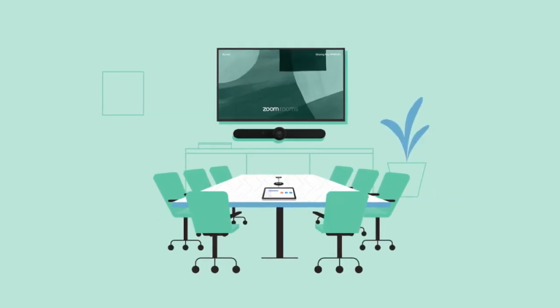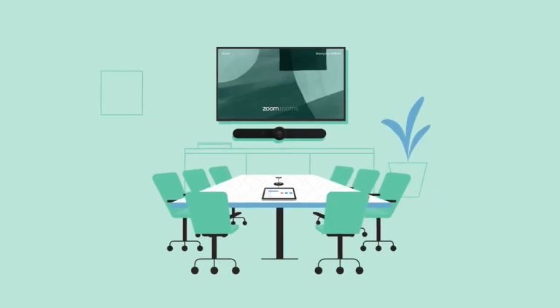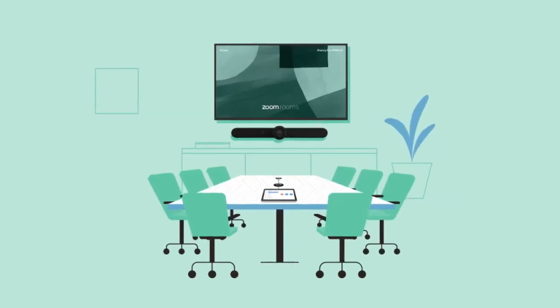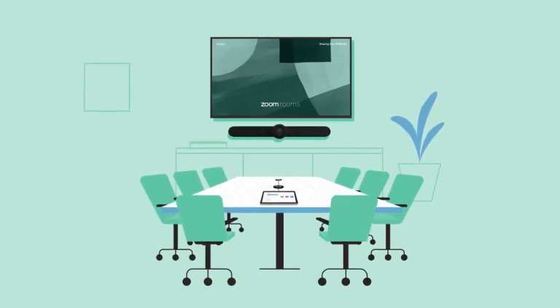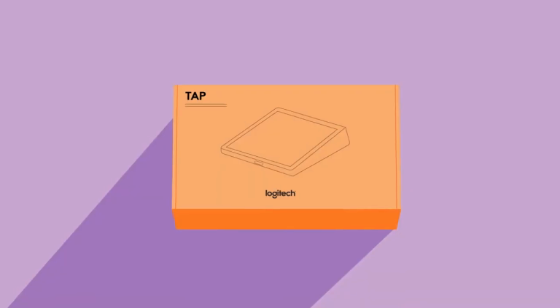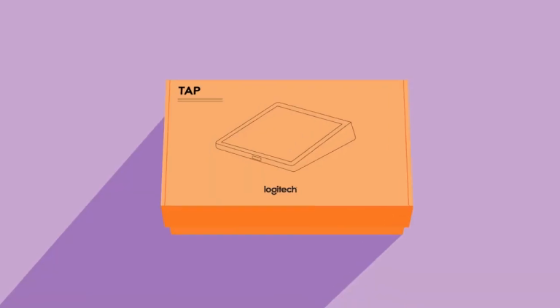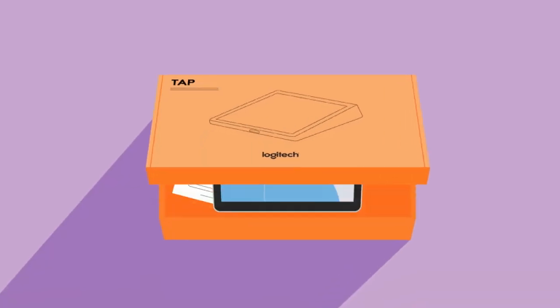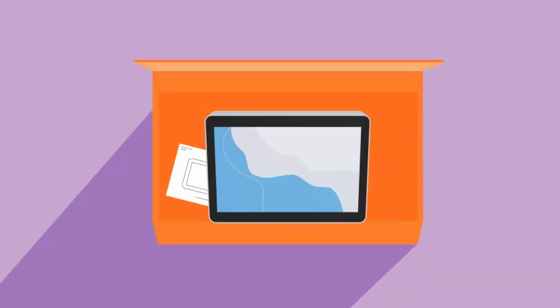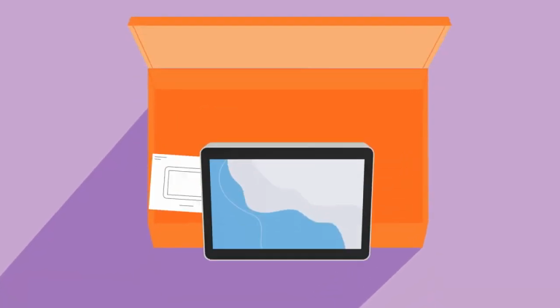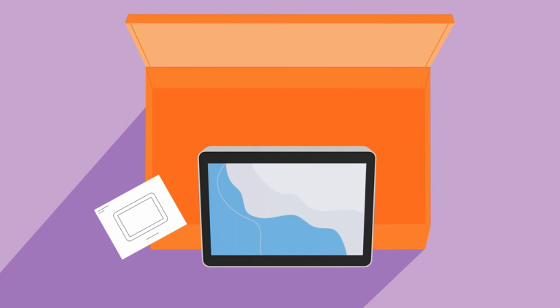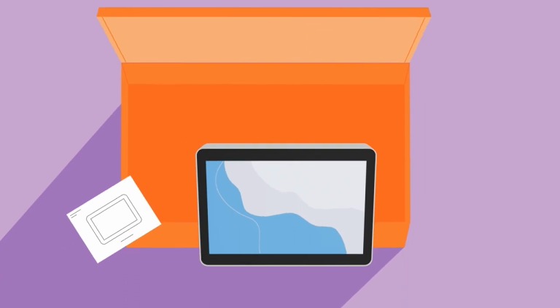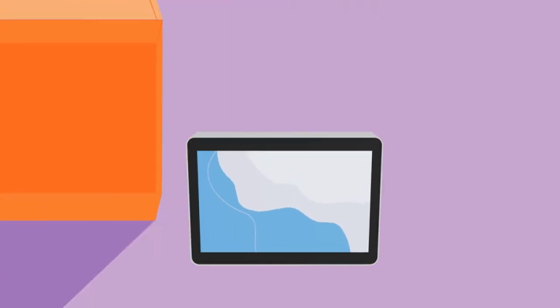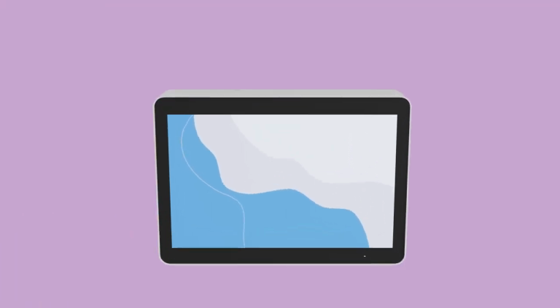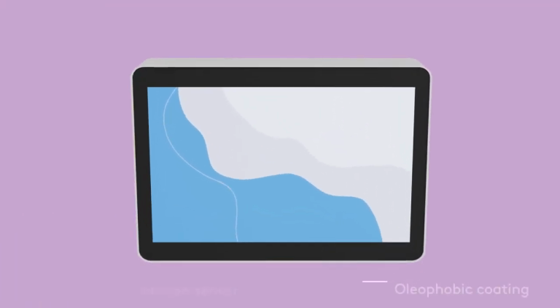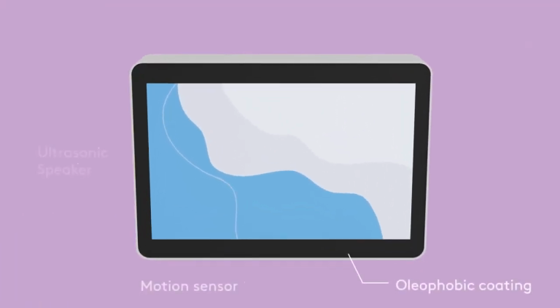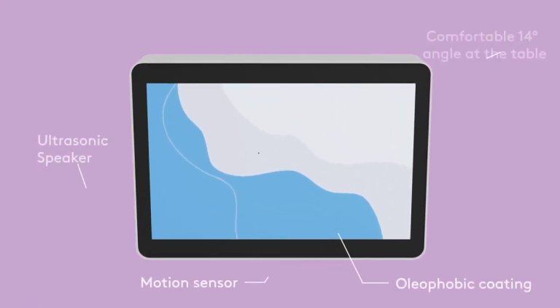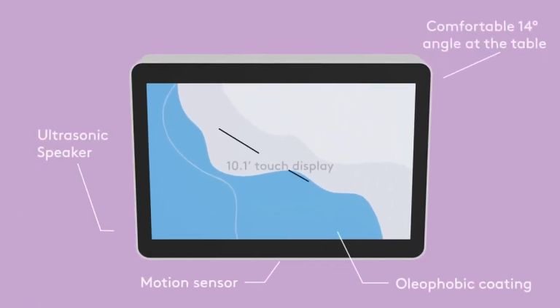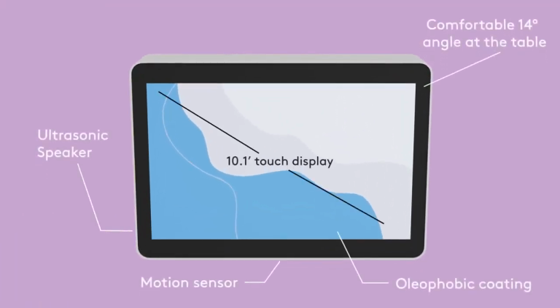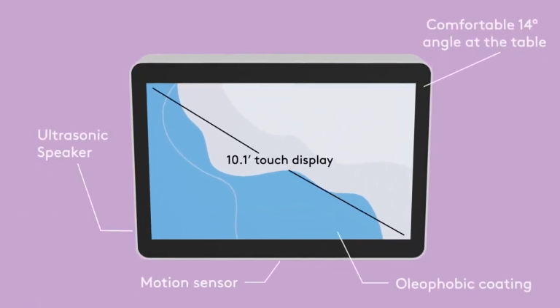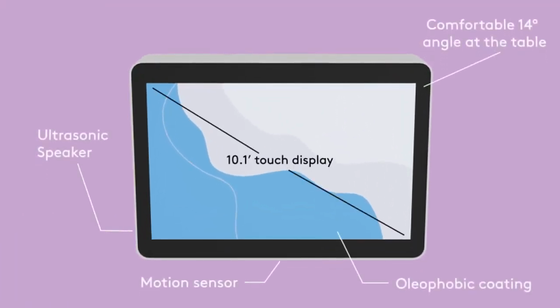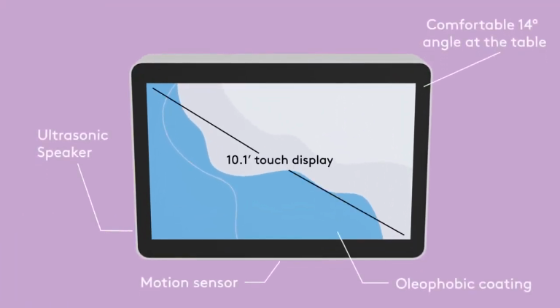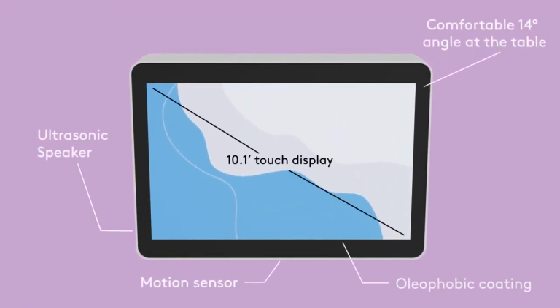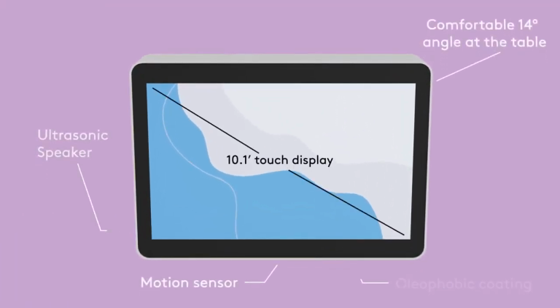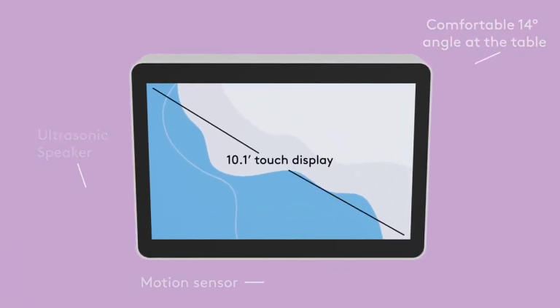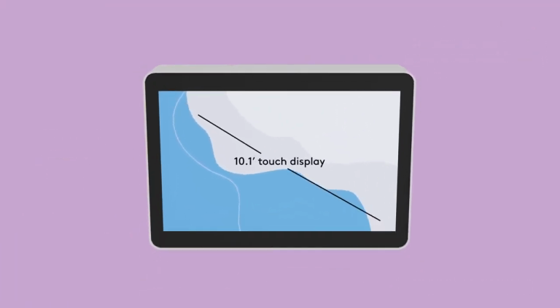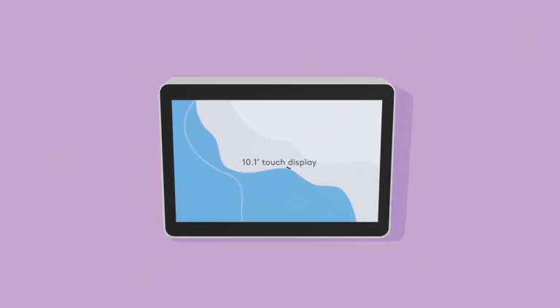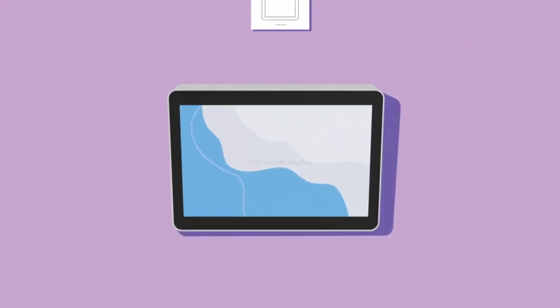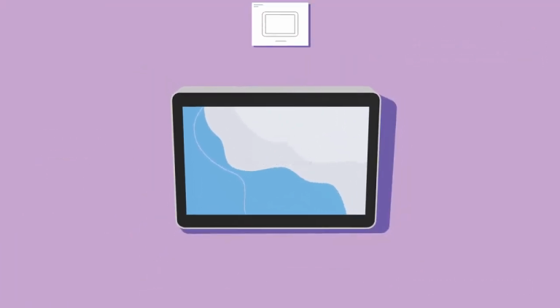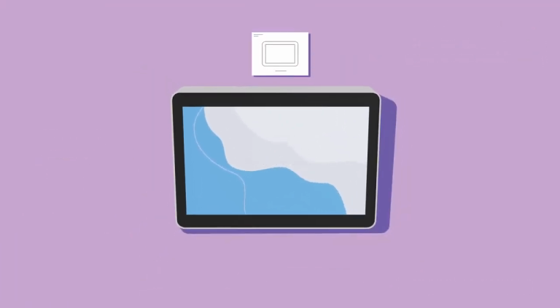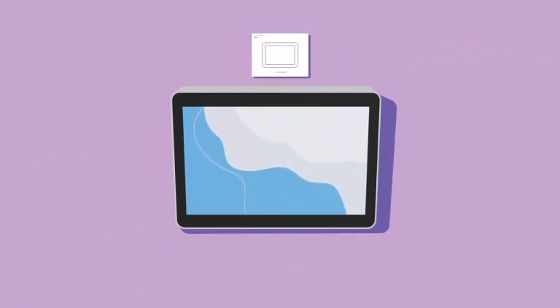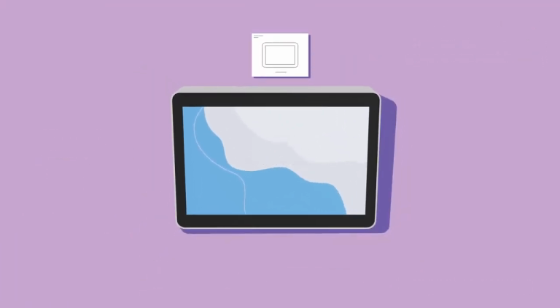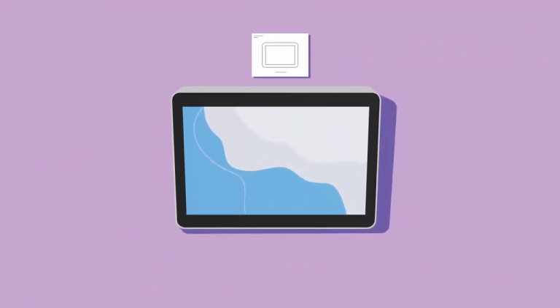When you first unbox the TAP-IP, a 10.1-inch touchscreen welcomes you, along with helpful documentation.